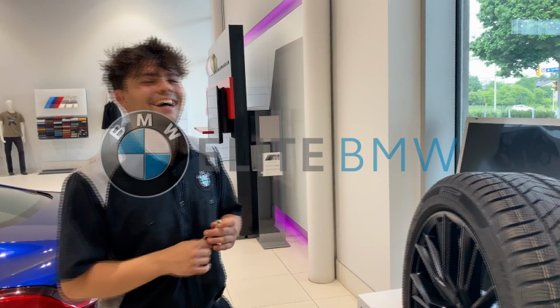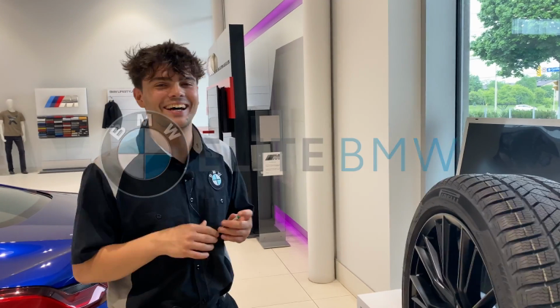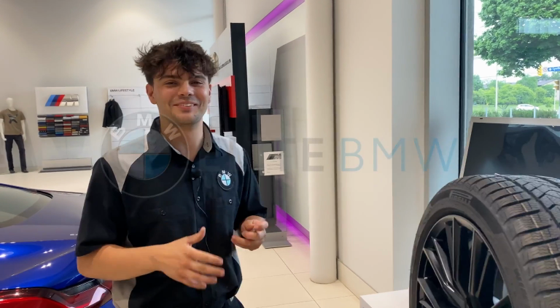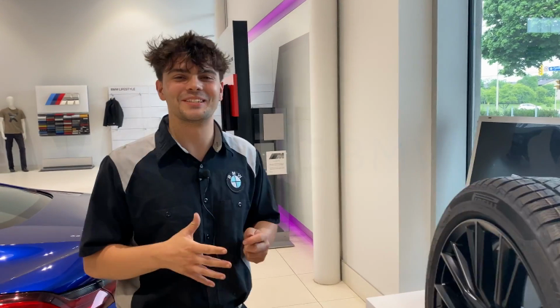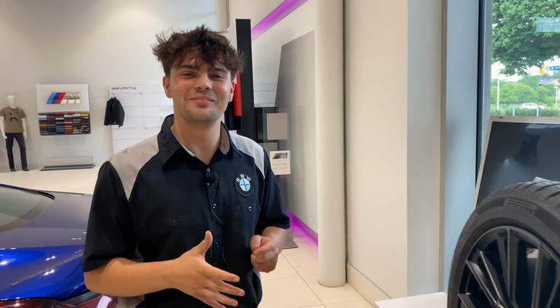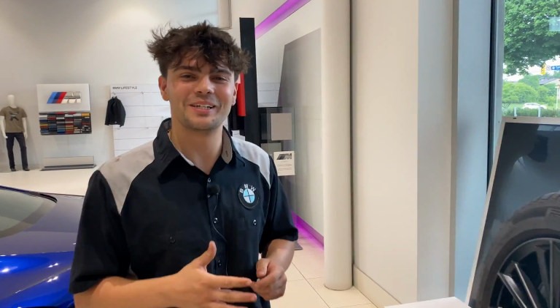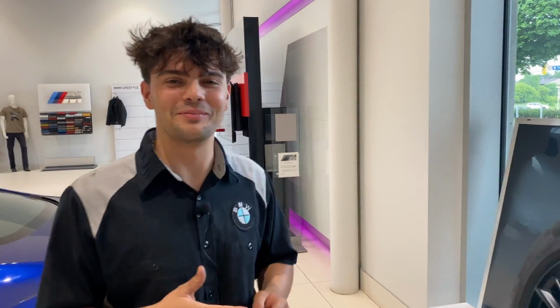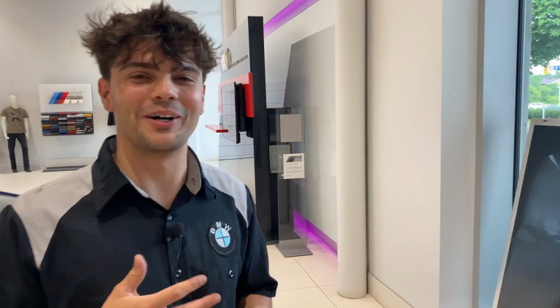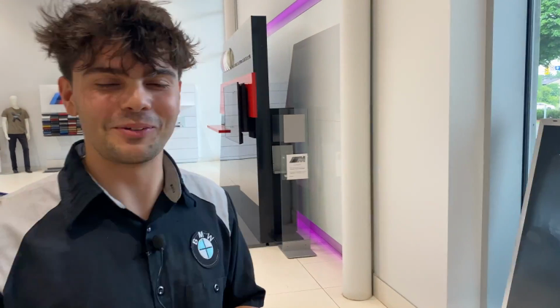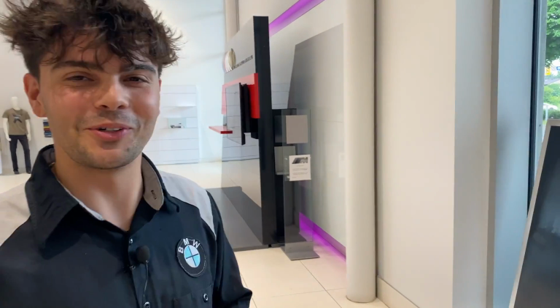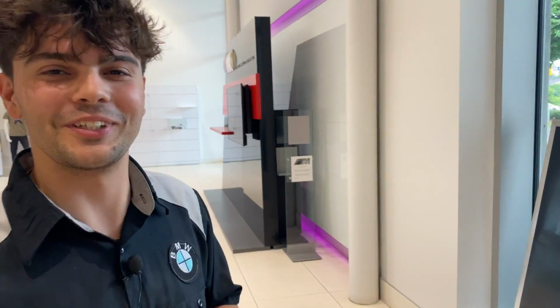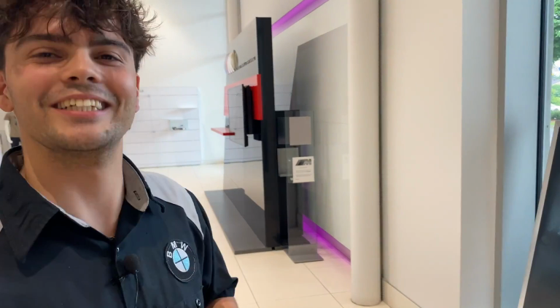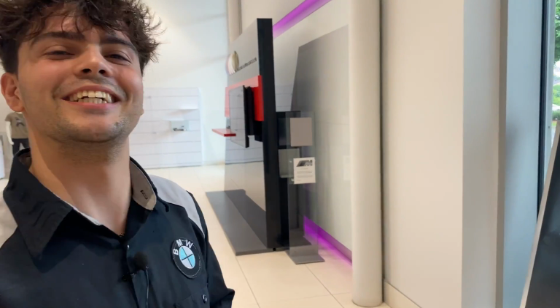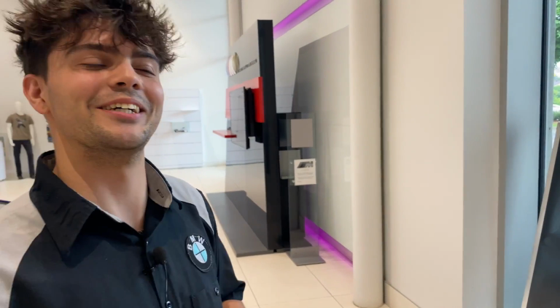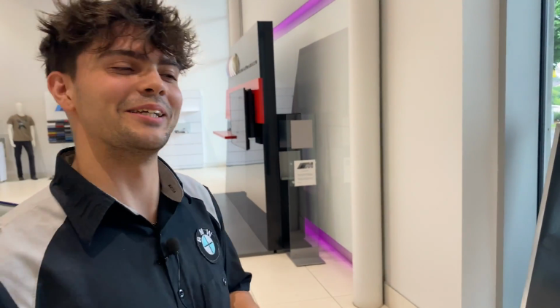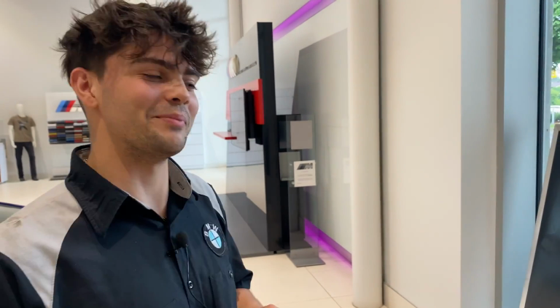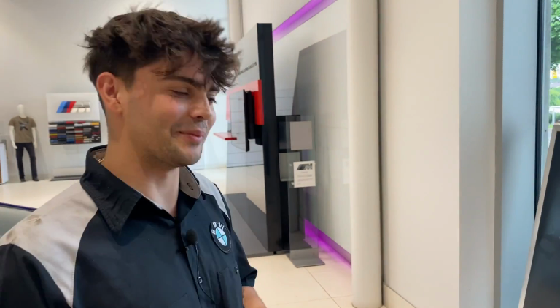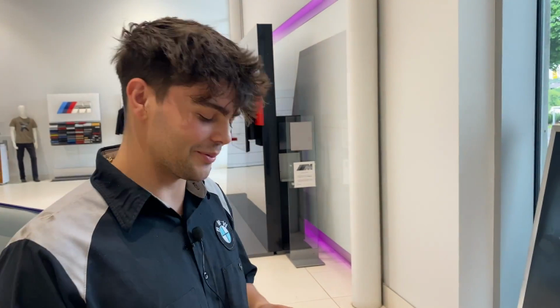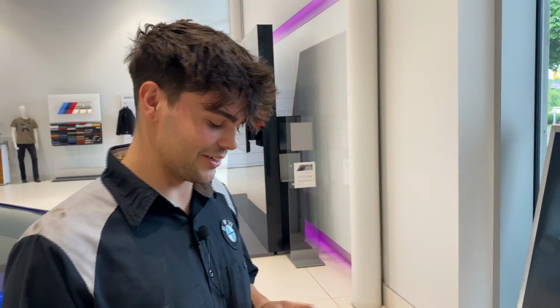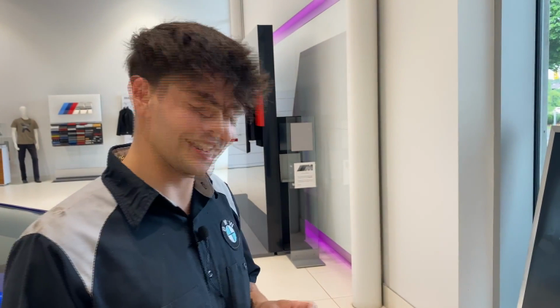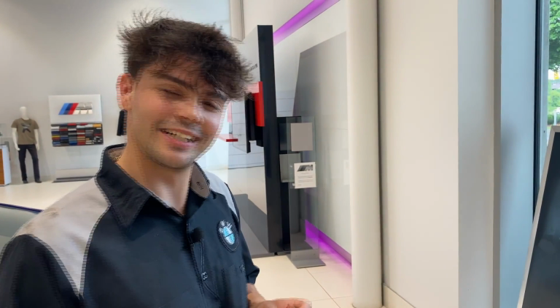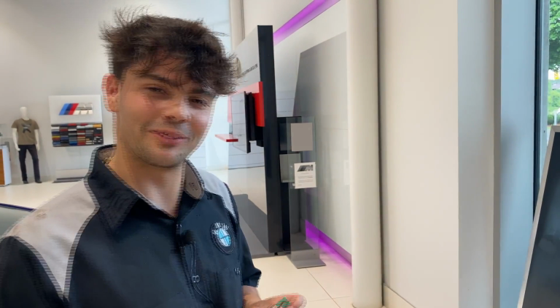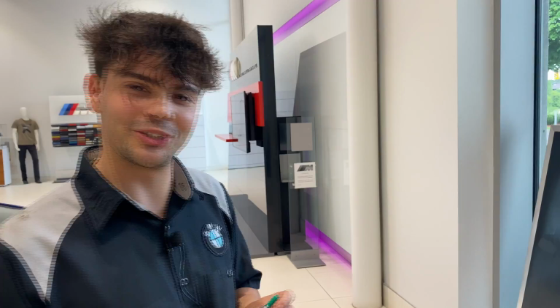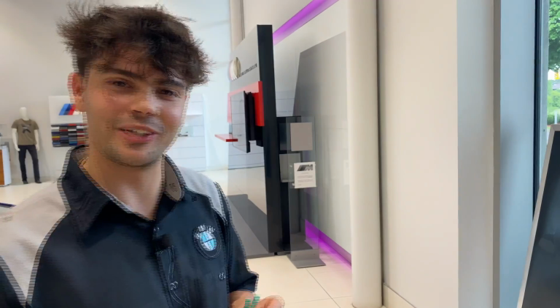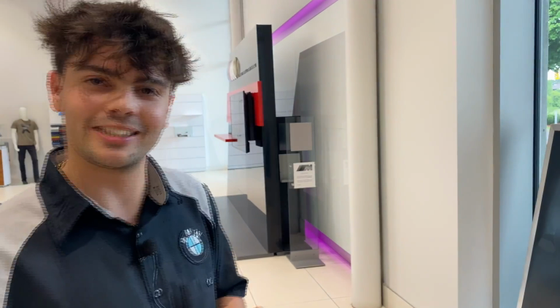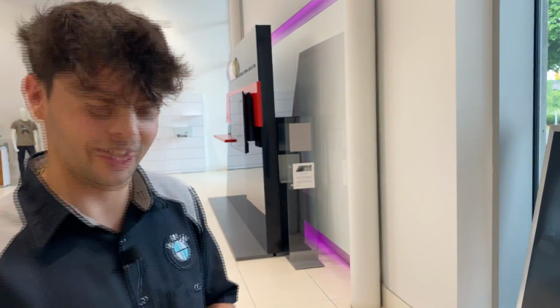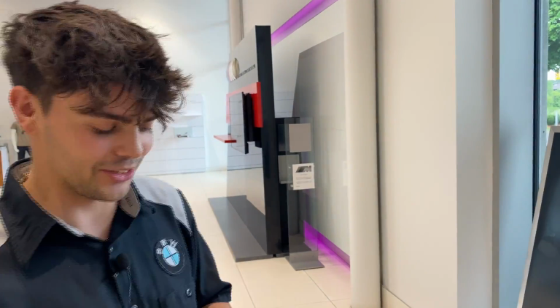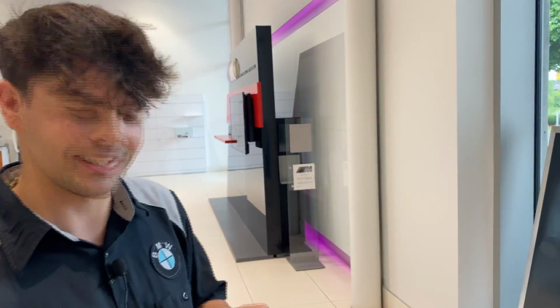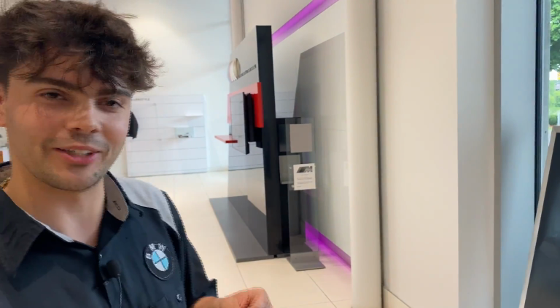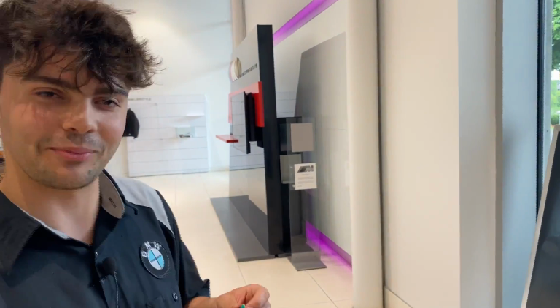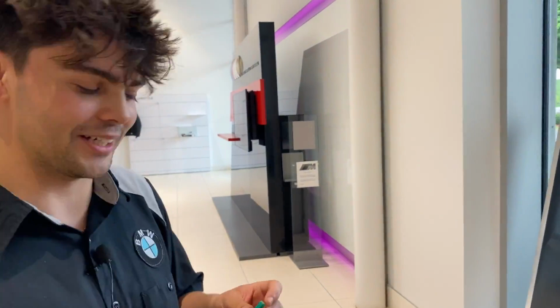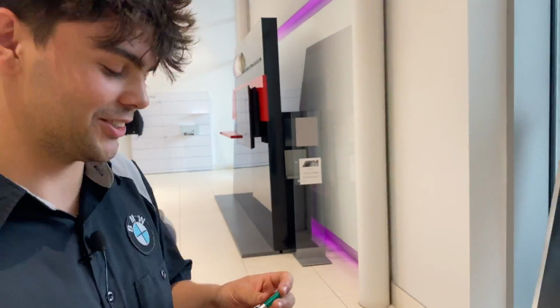Hi, I'm Simon. I'm an automotive technician here at Elite BMW and today I'm going to show you guys how to use a tire depth gauge.